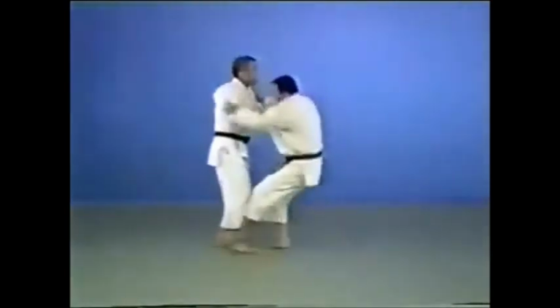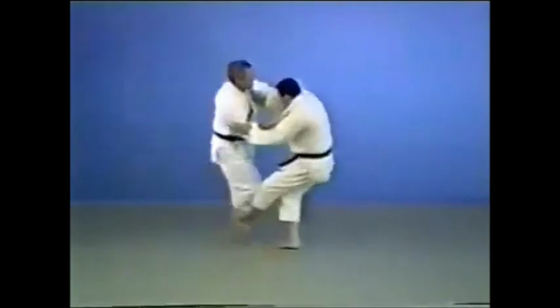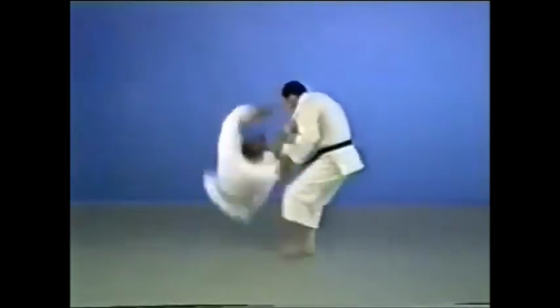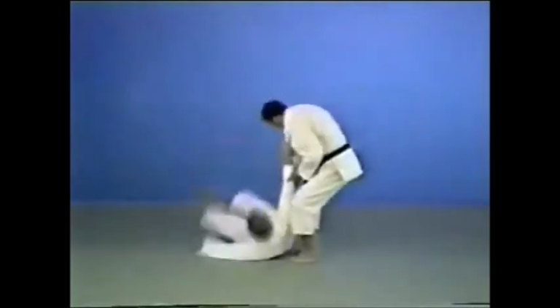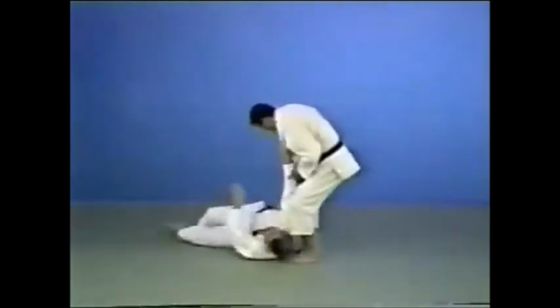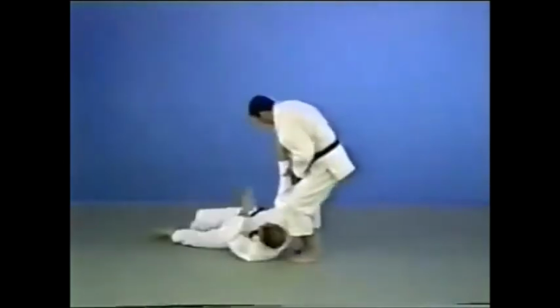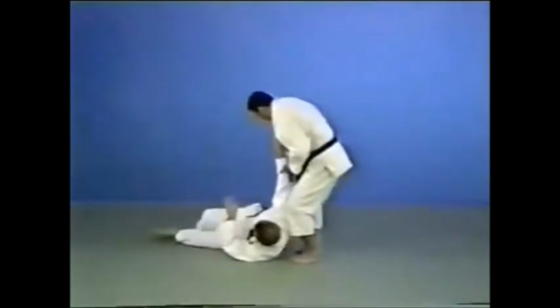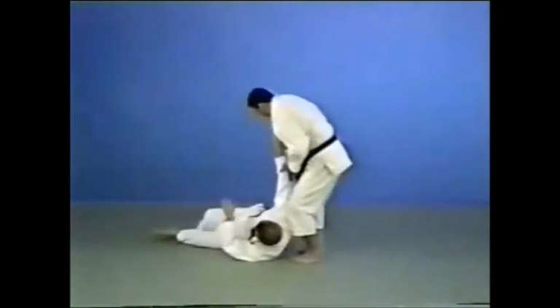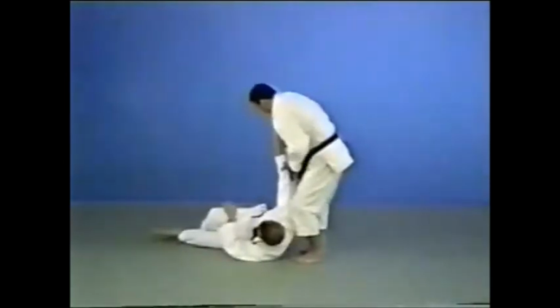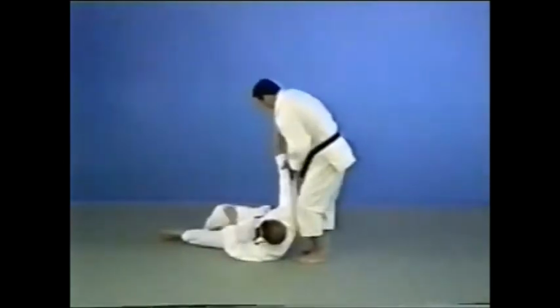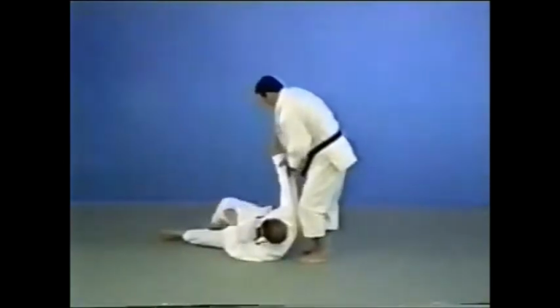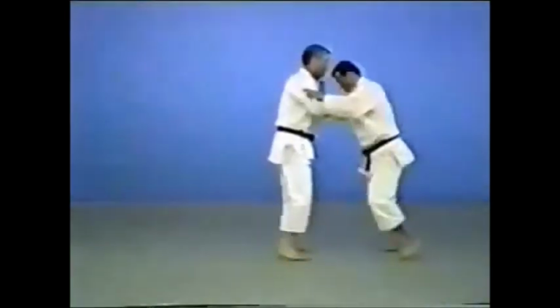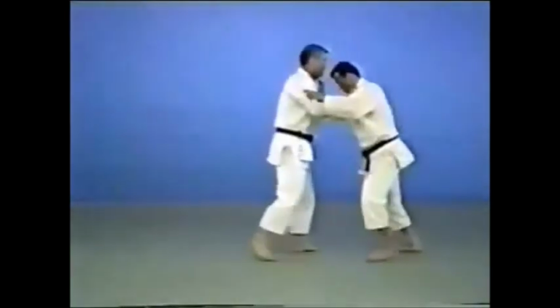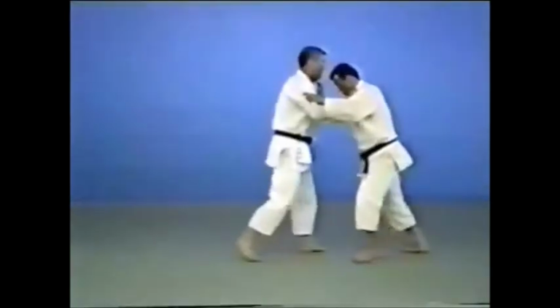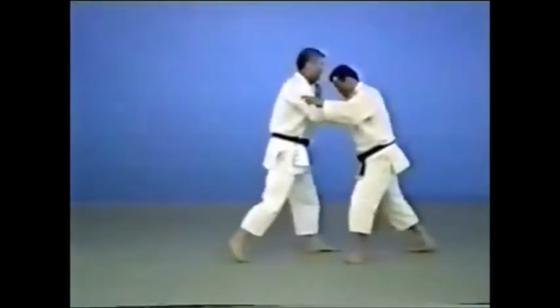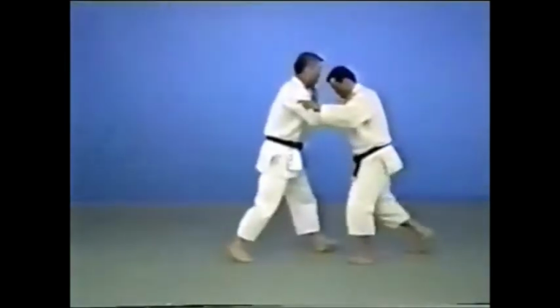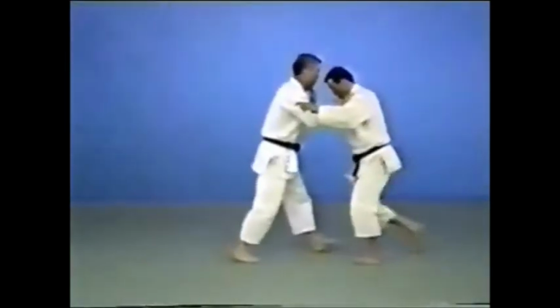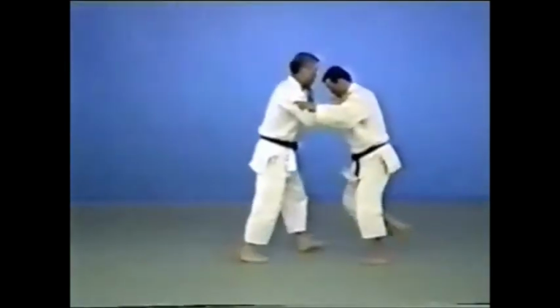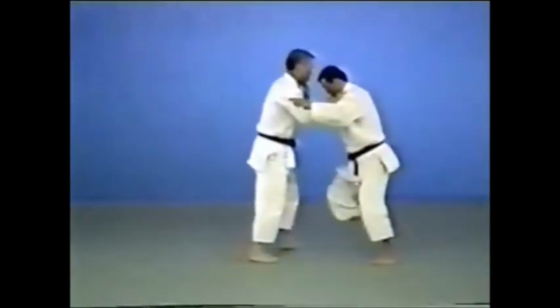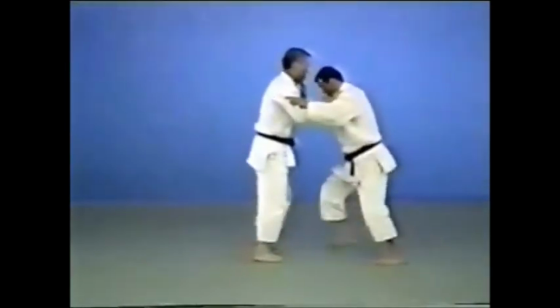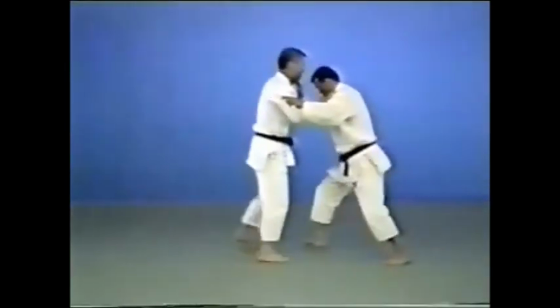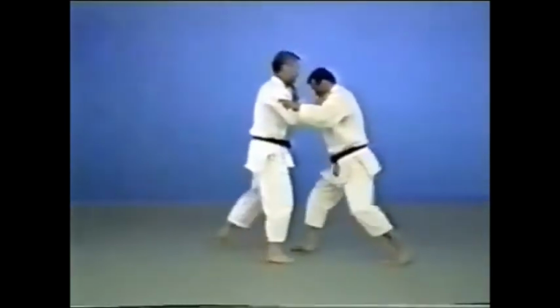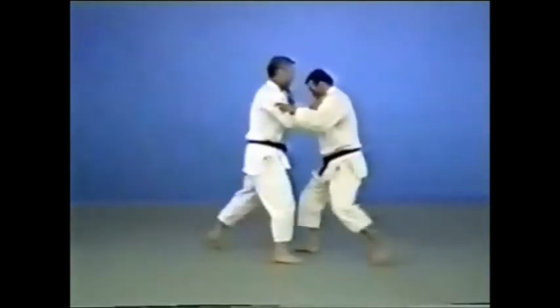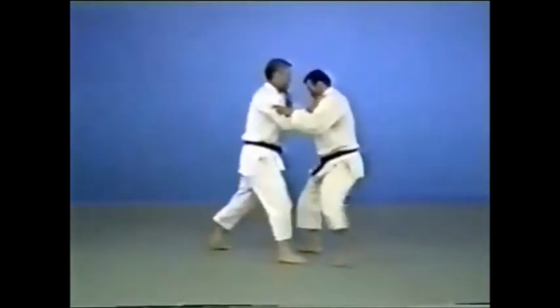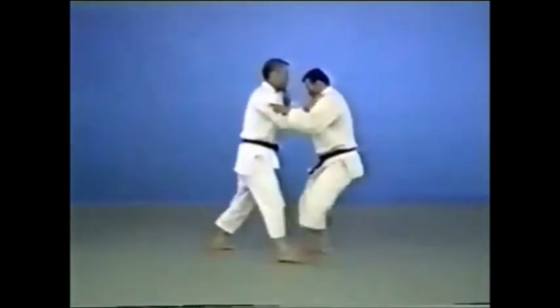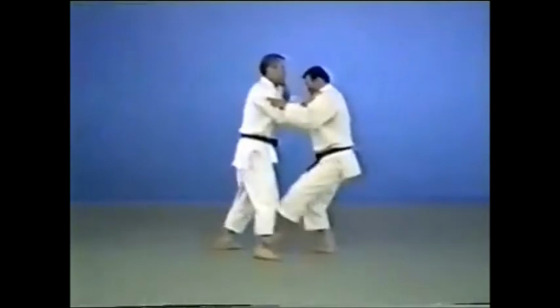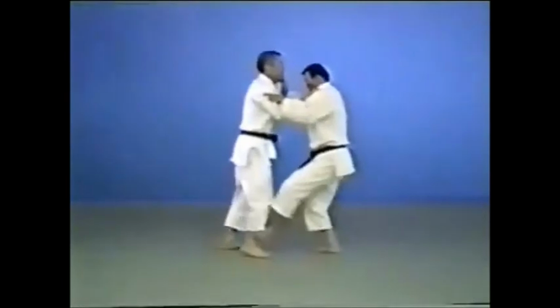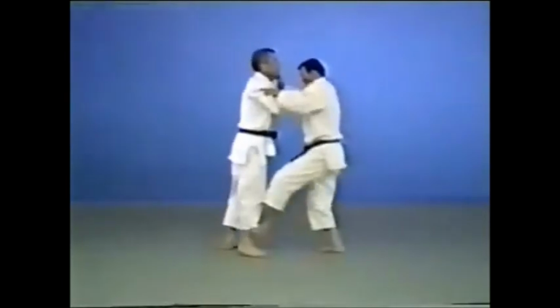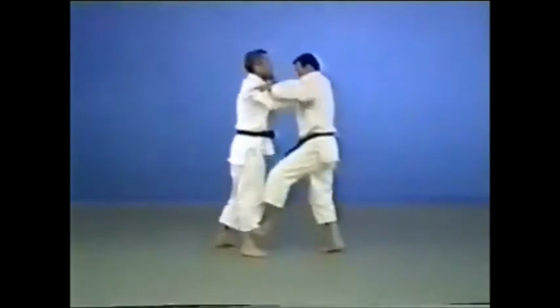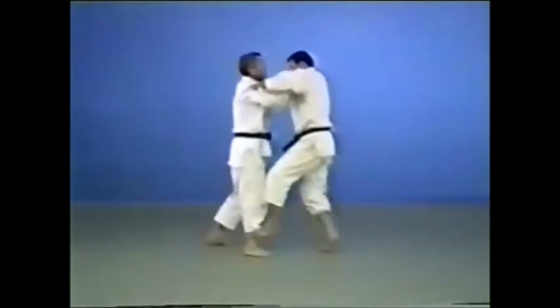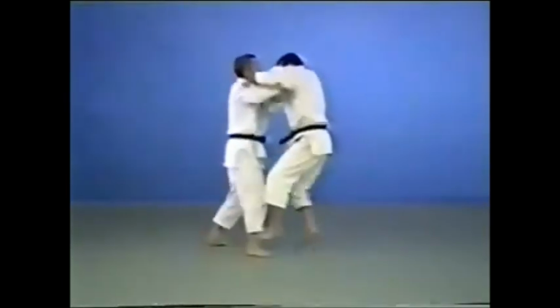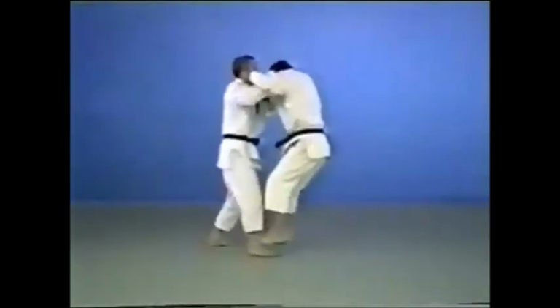Okuryashiharai performed in two steps: you step in and sweep away the retreating foot of your opponent.